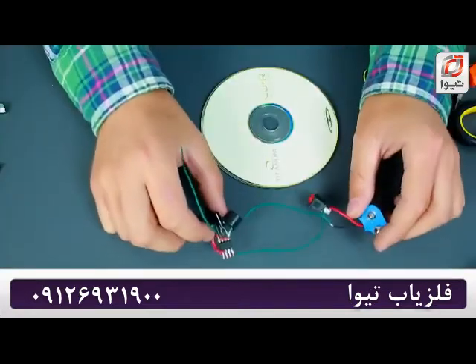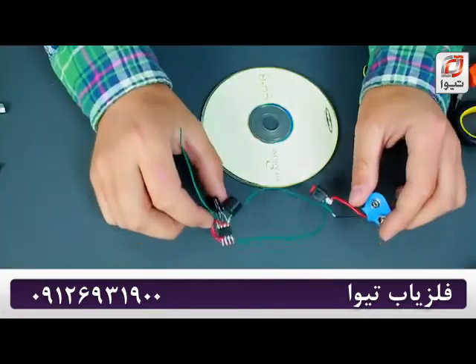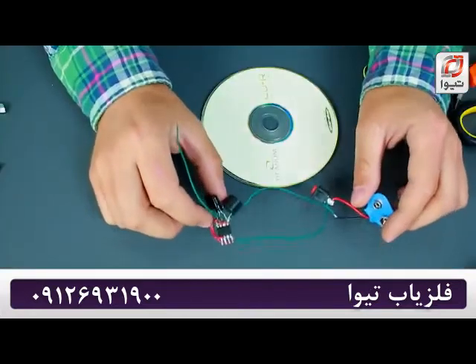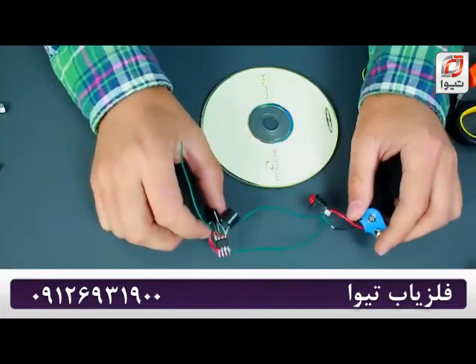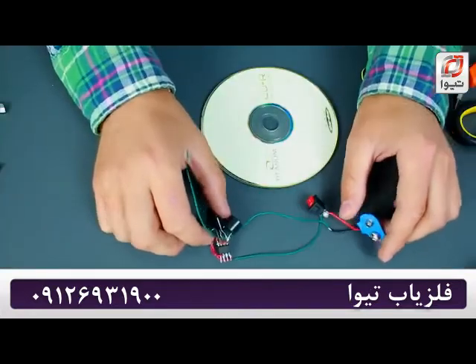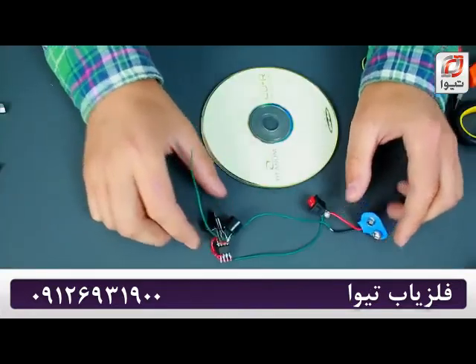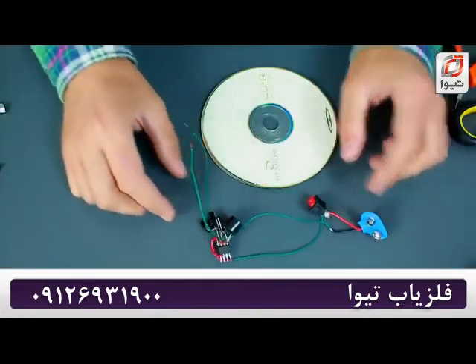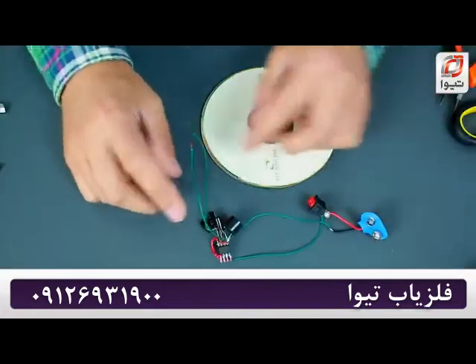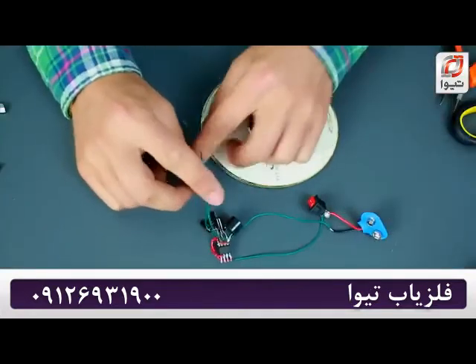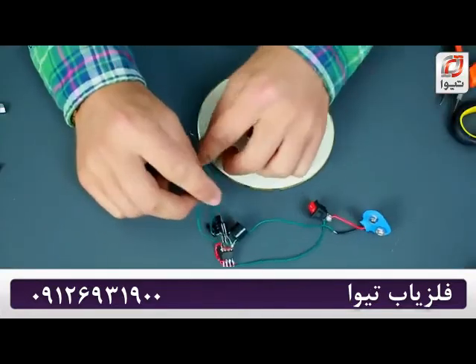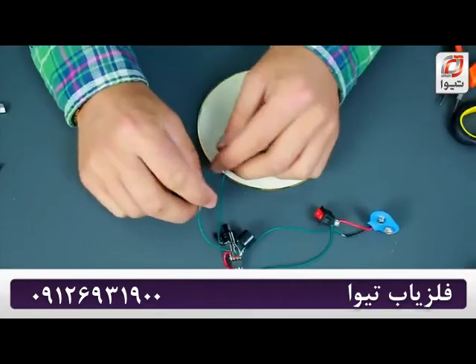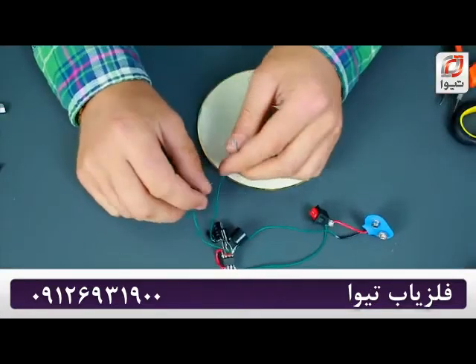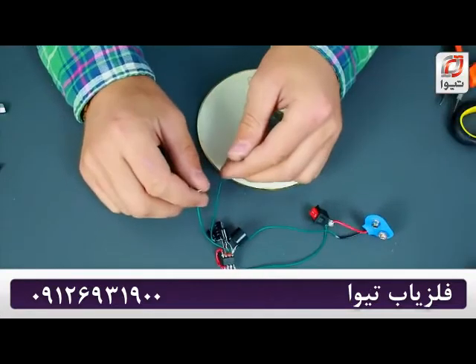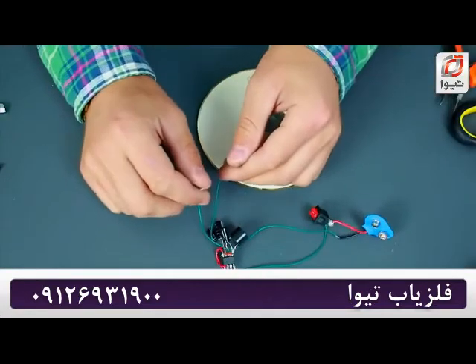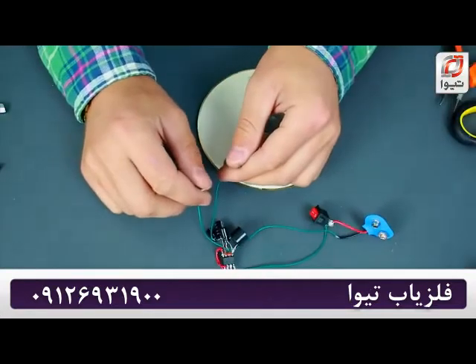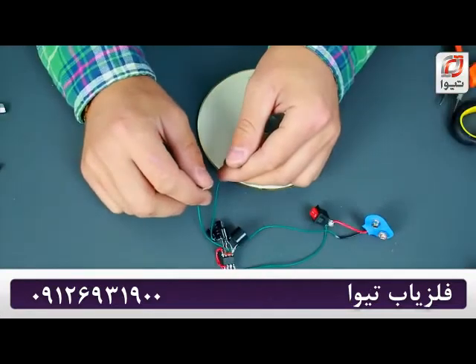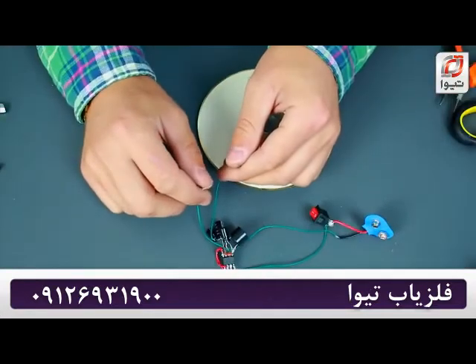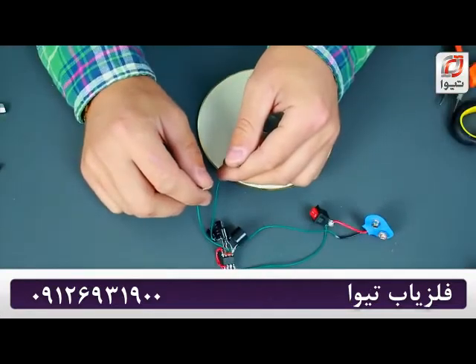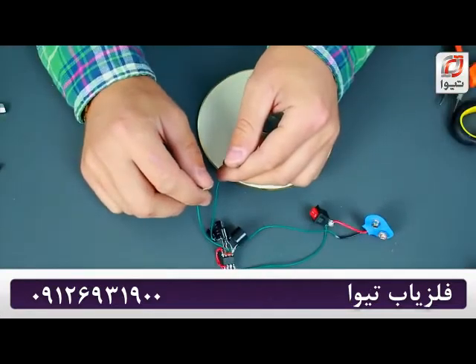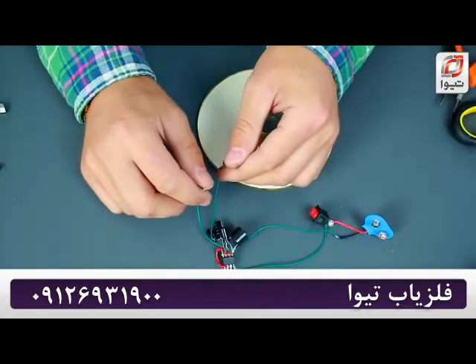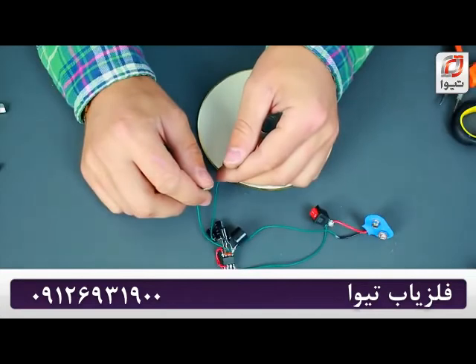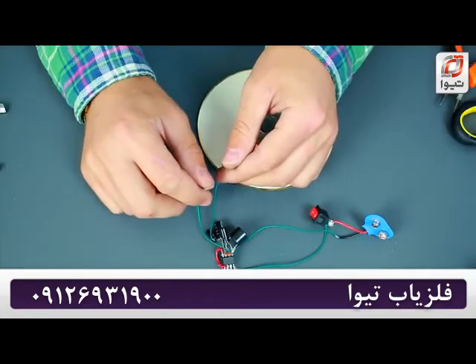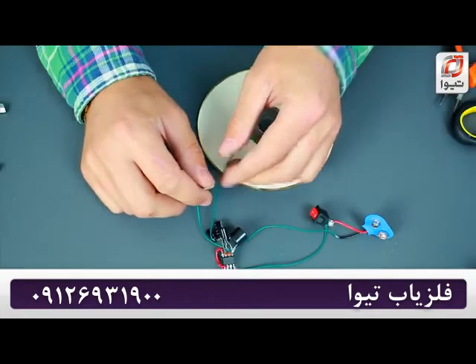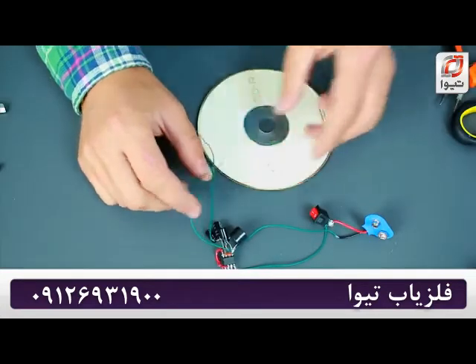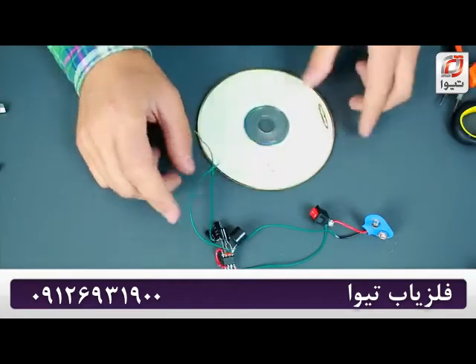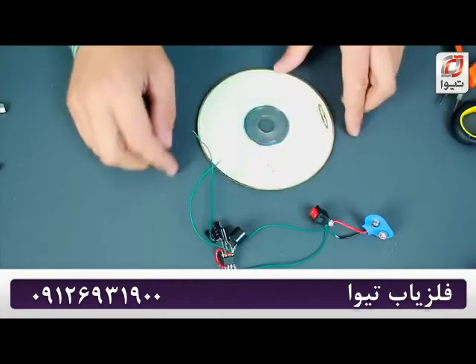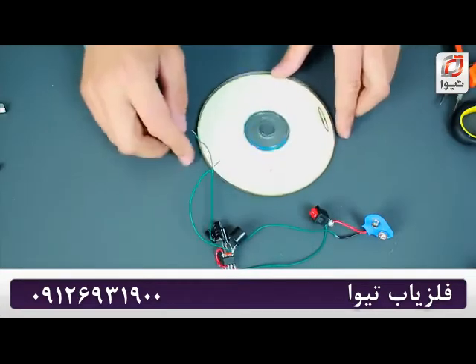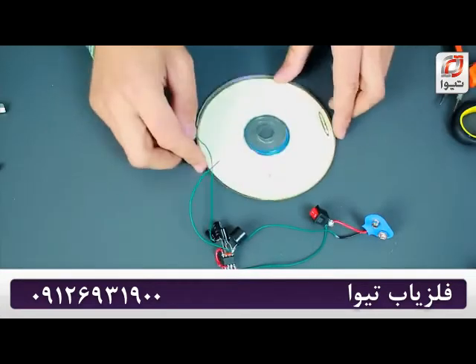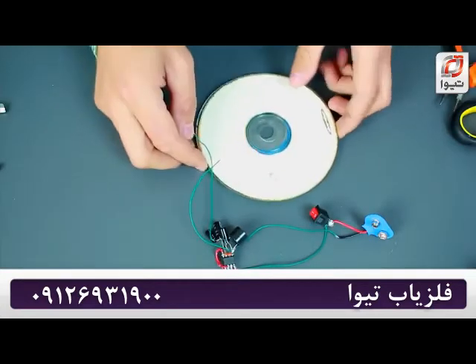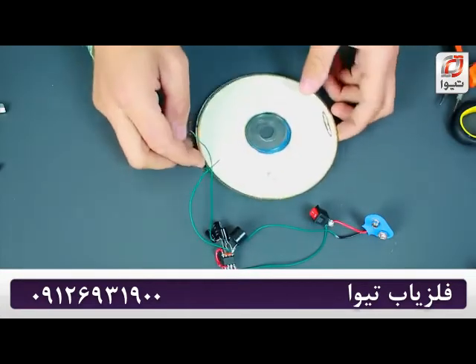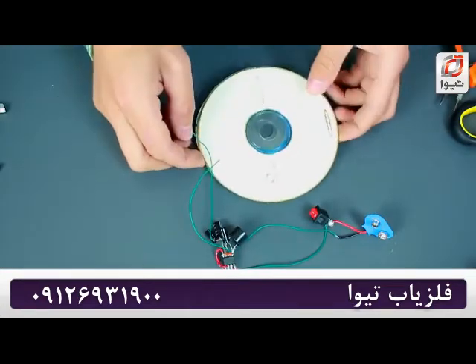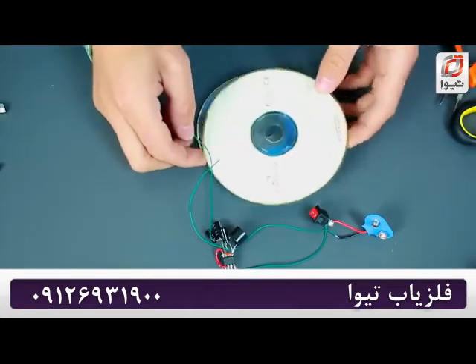We've assembled the circuit board. We just need to connect these two wires to a coil, and we'll make a coil right now.